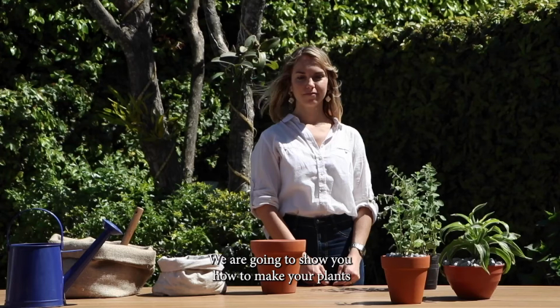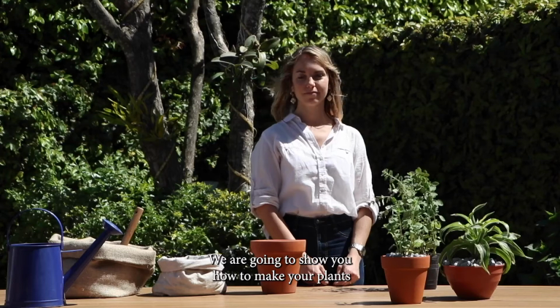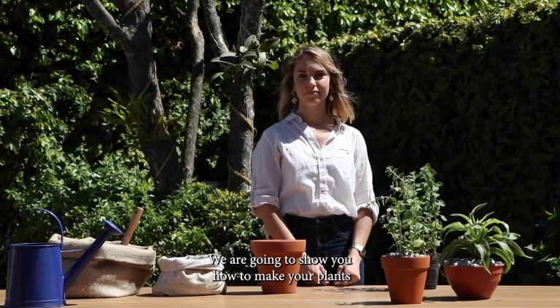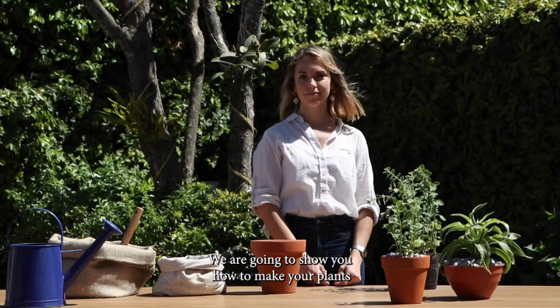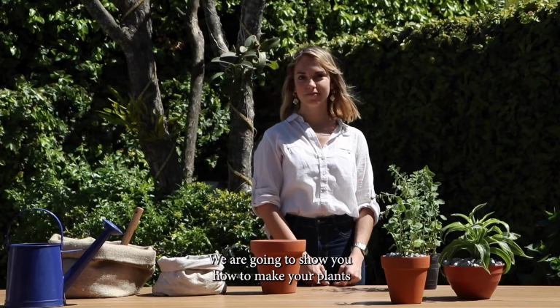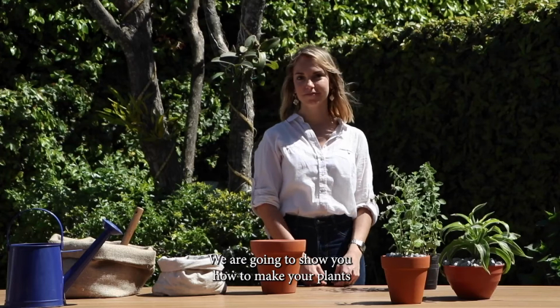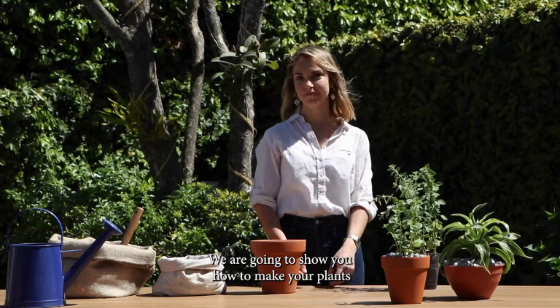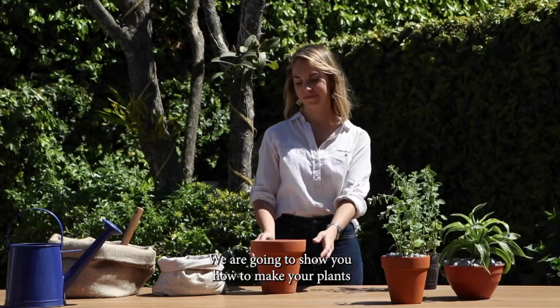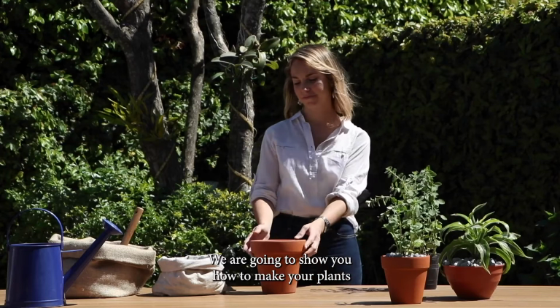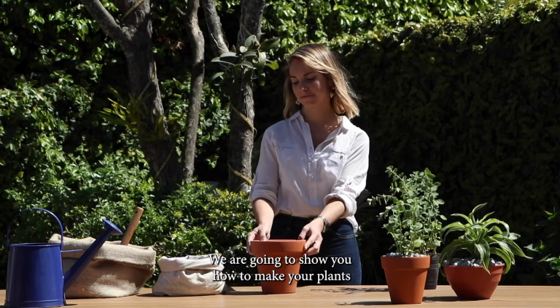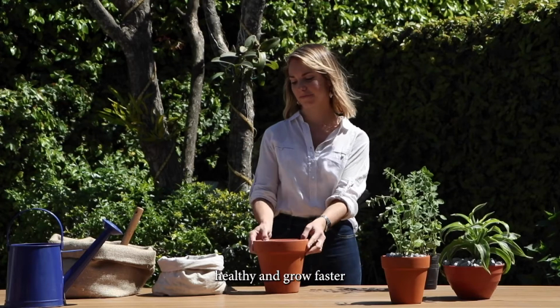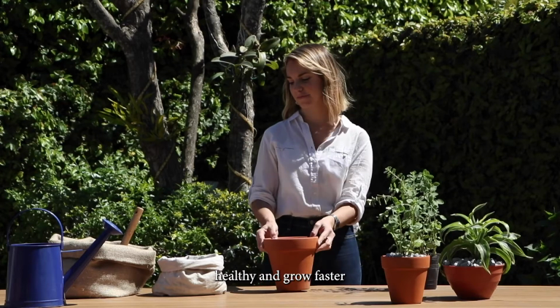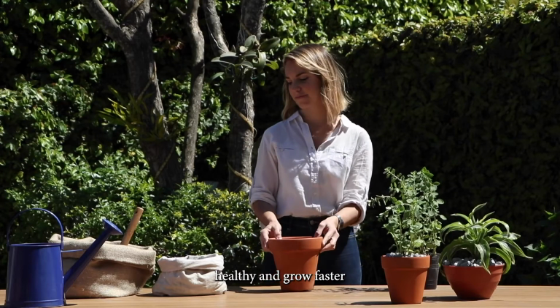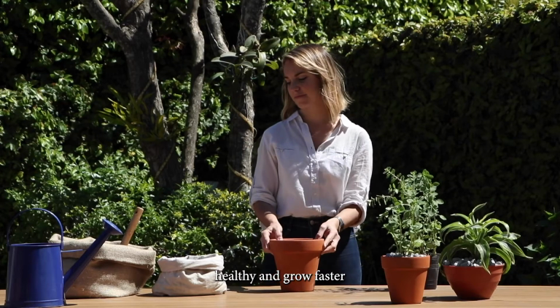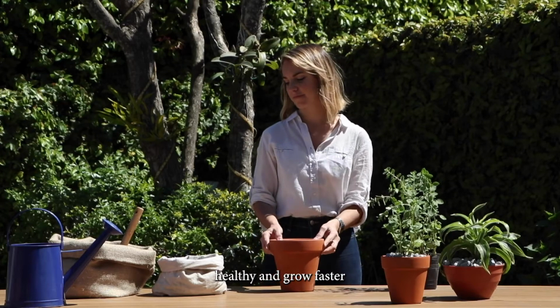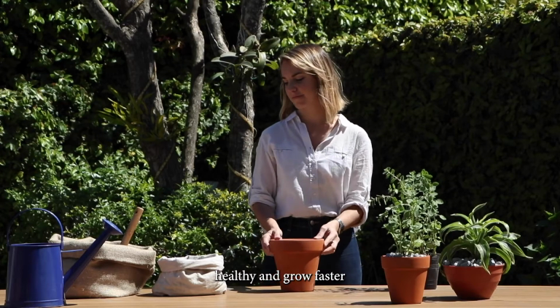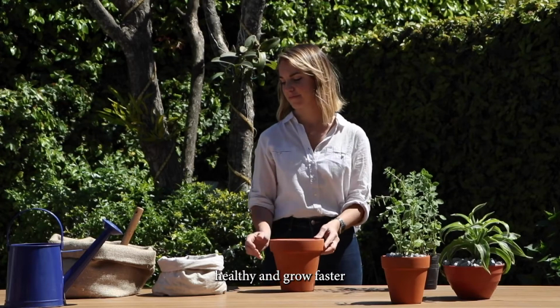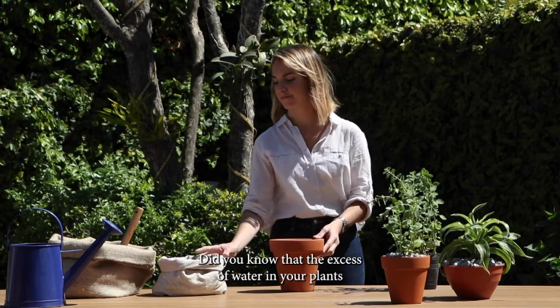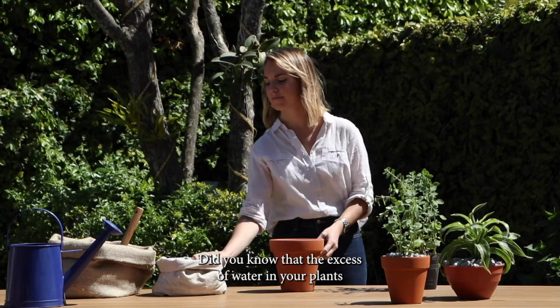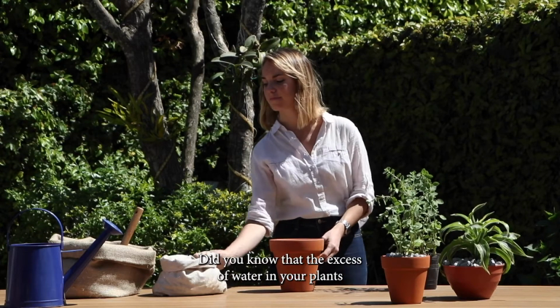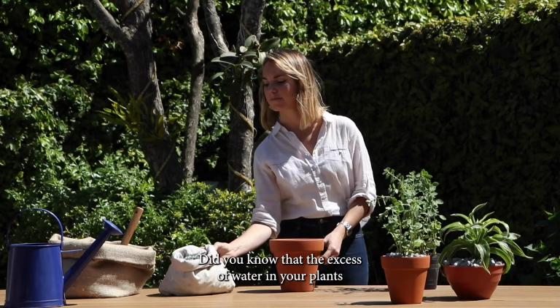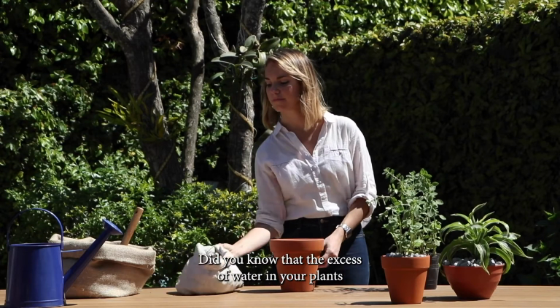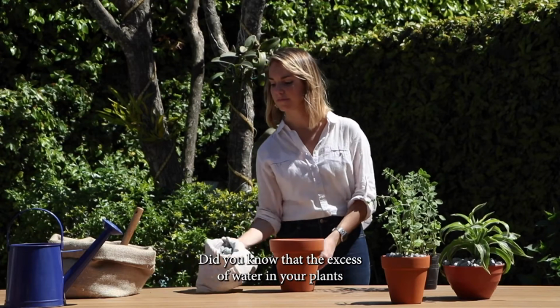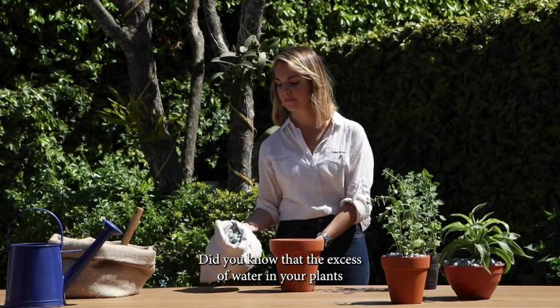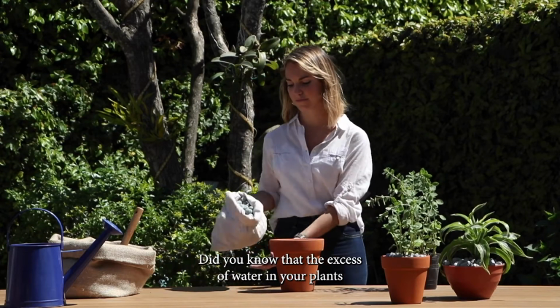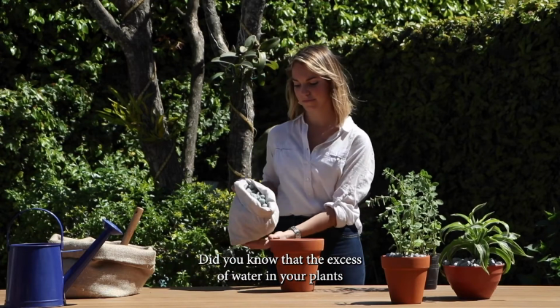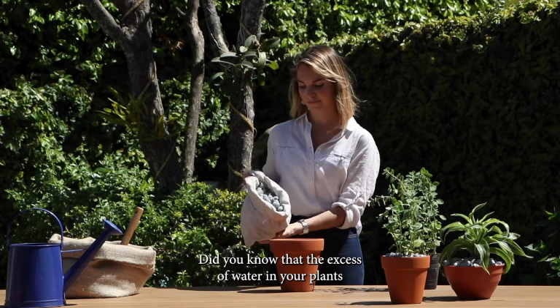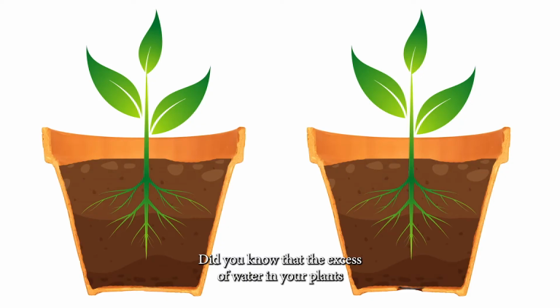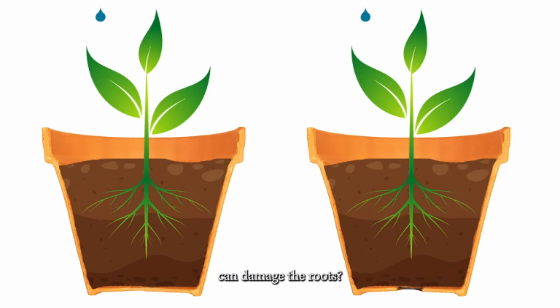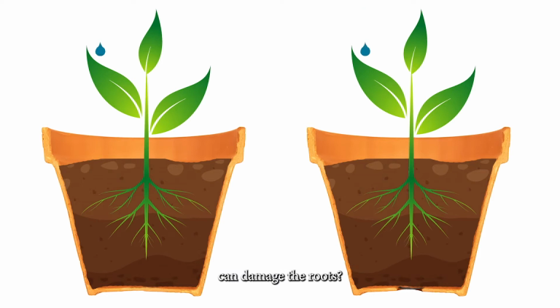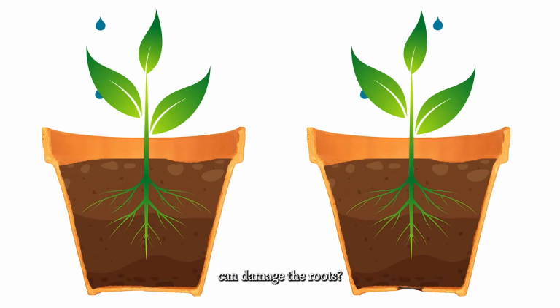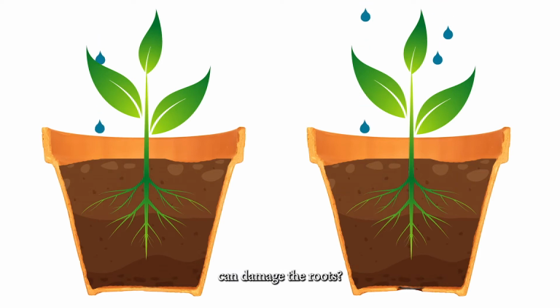We are going to show you how to make your plants healthy and grow faster. Did you know that the excess of water in your plants can damage the roots?